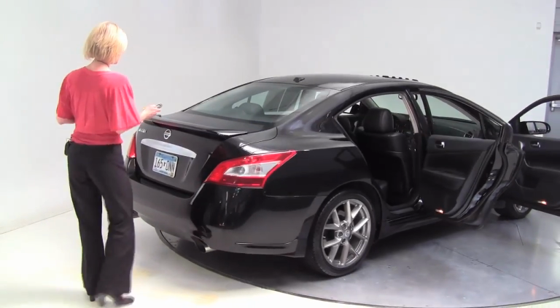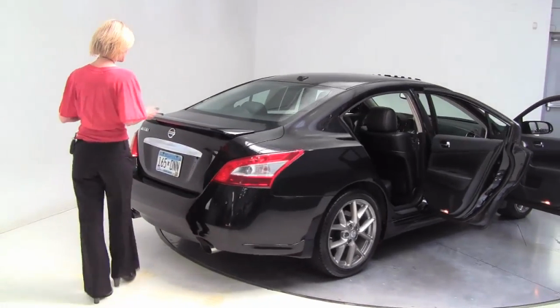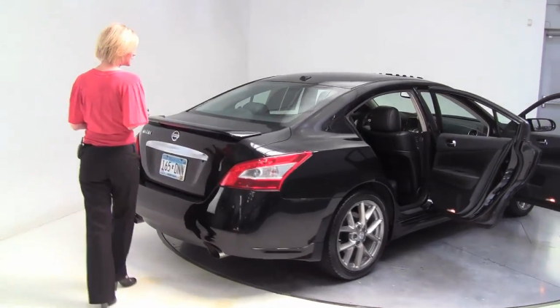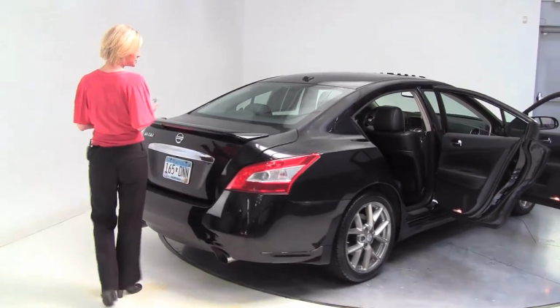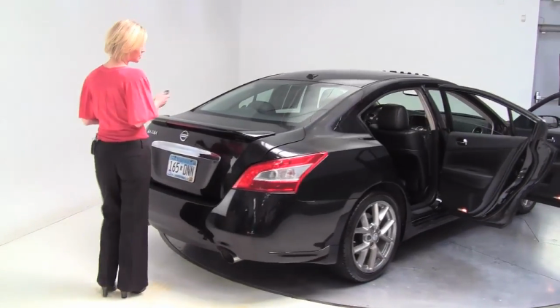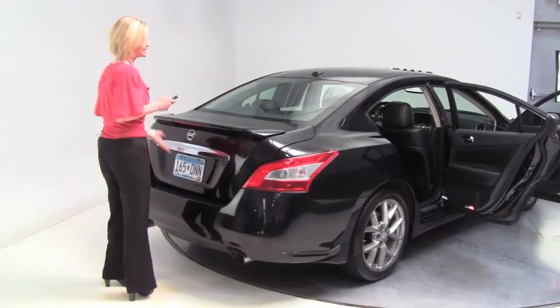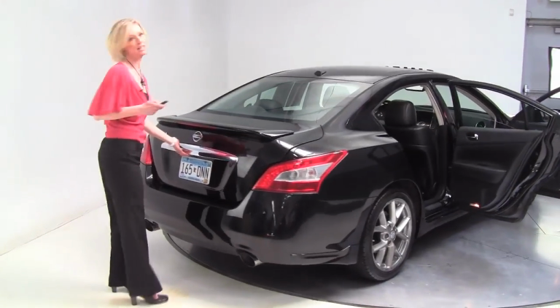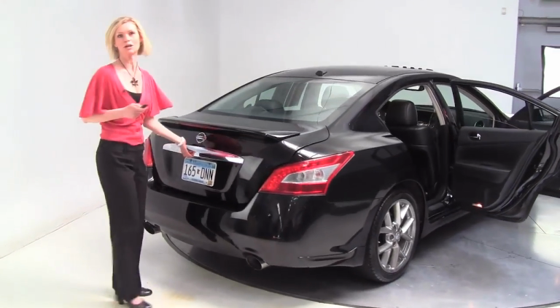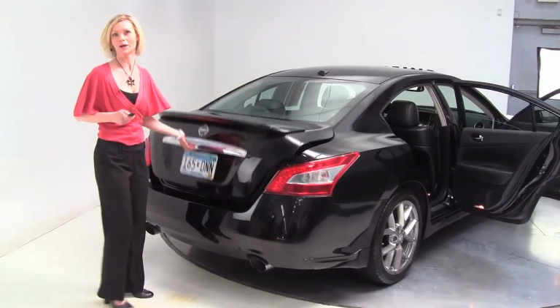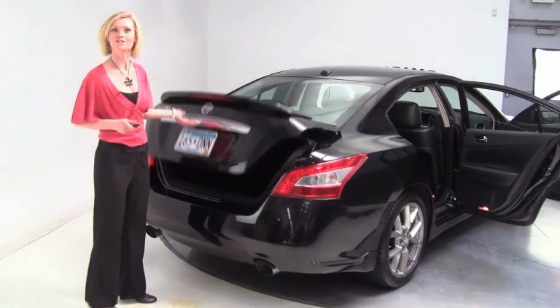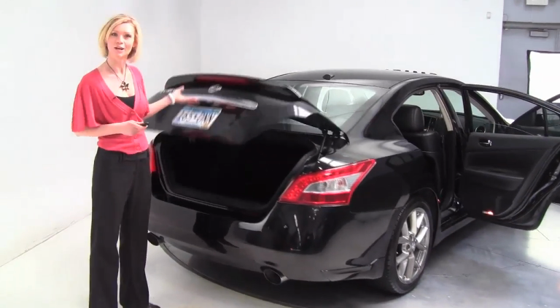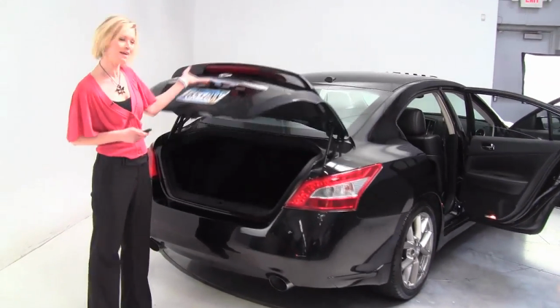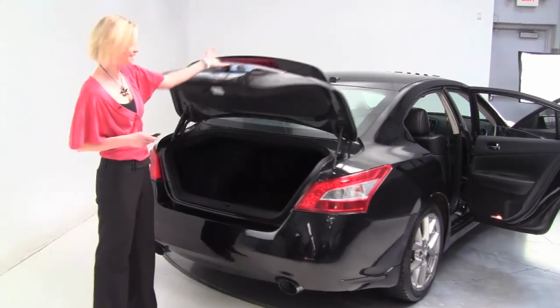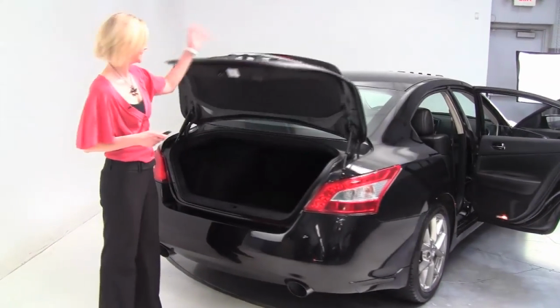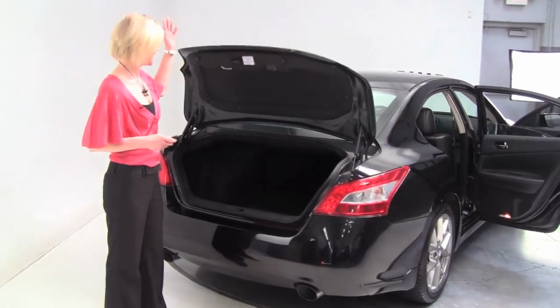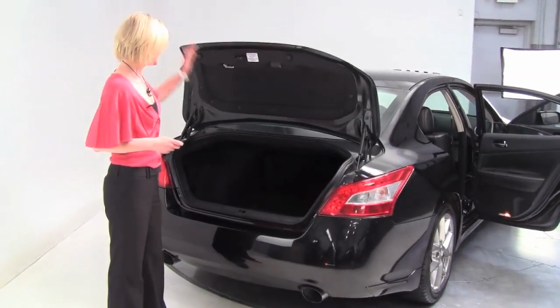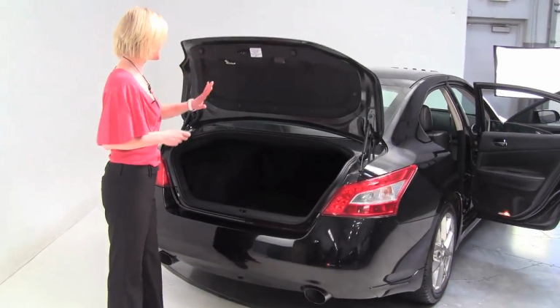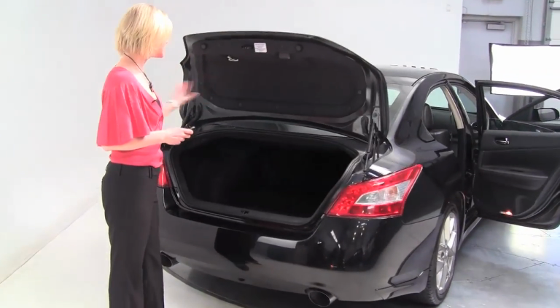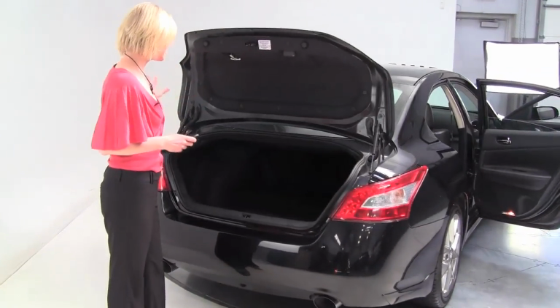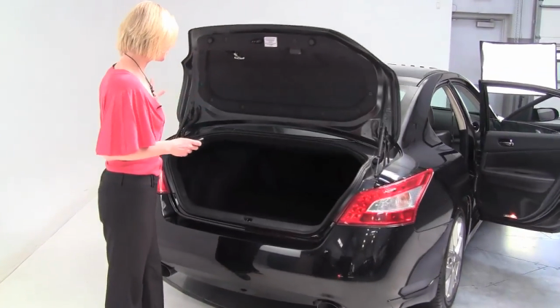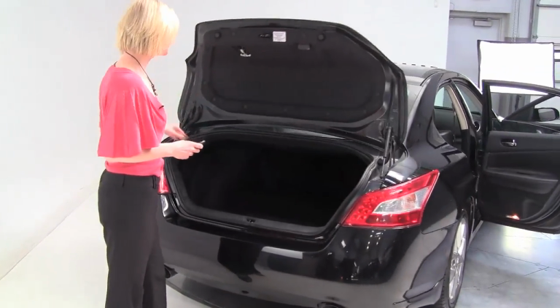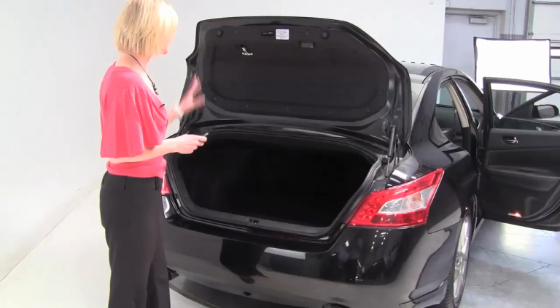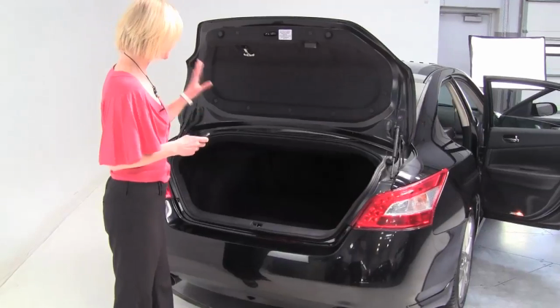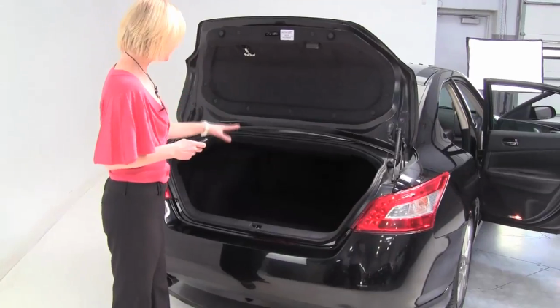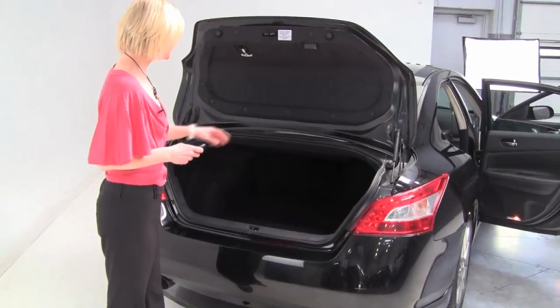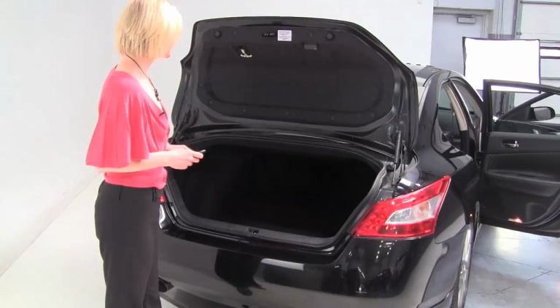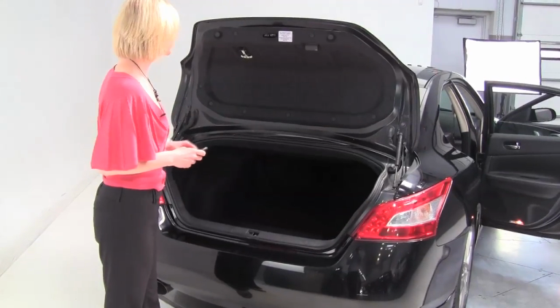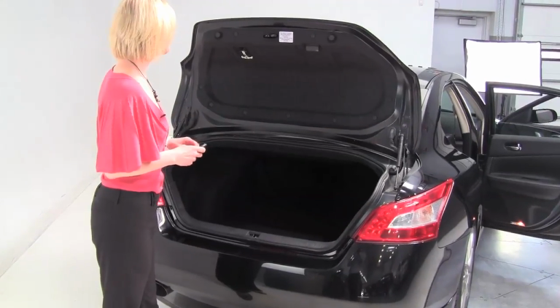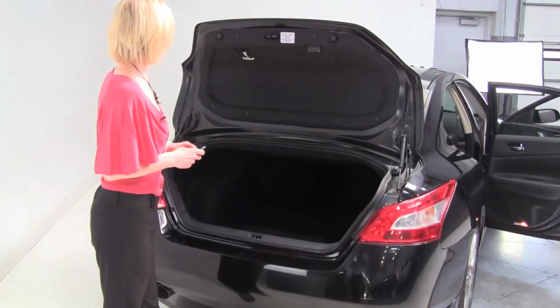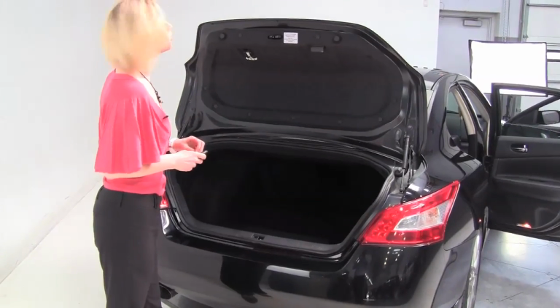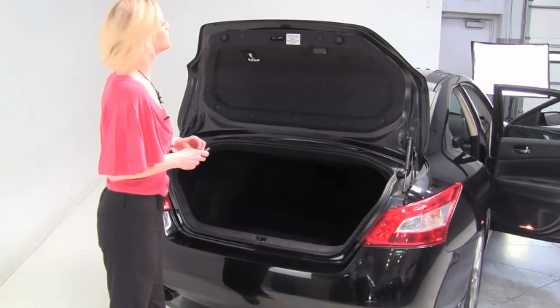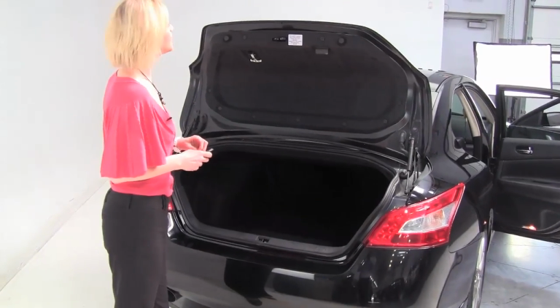Let's open up the trunk and take a look, shall we? Nice amount of trunk space, and a full set of carpeted floor mats.